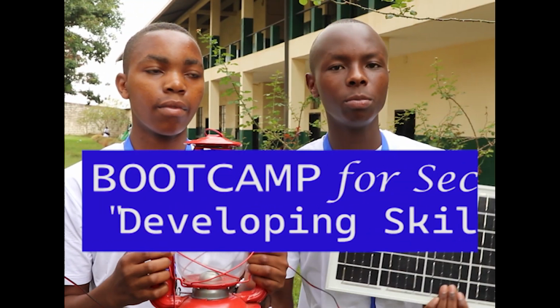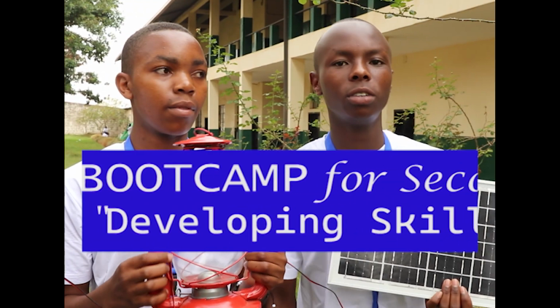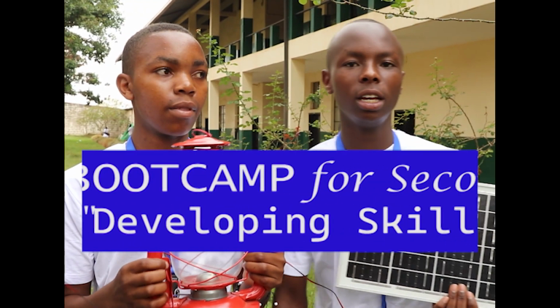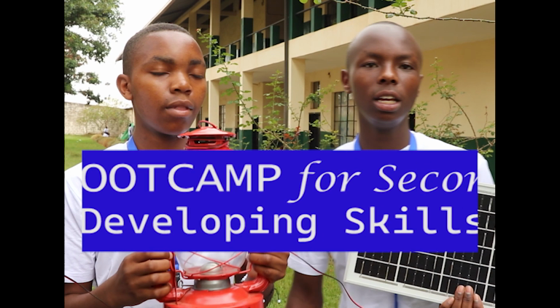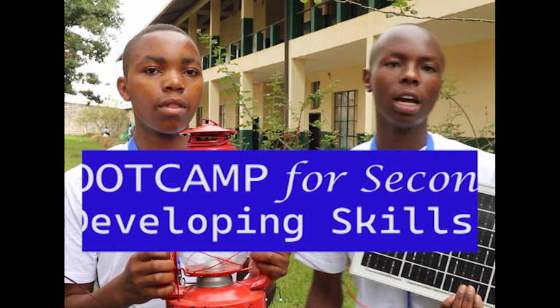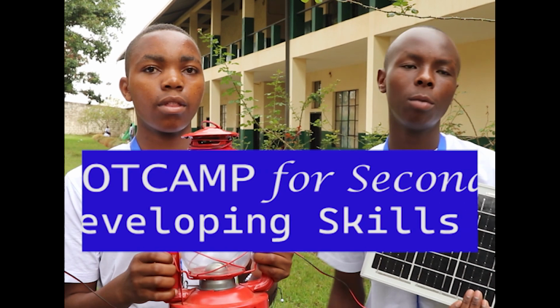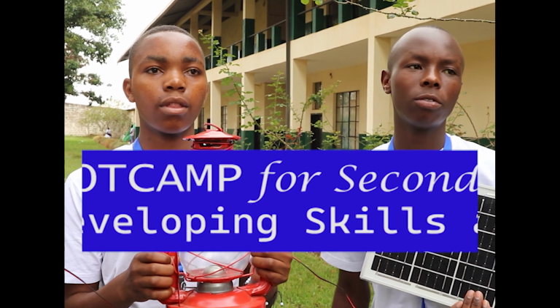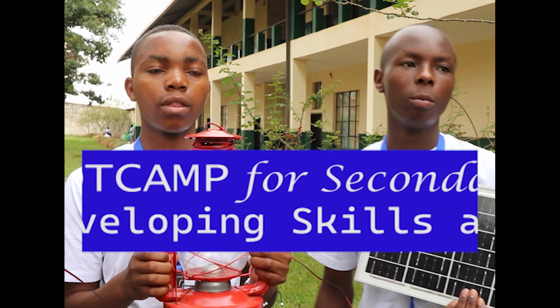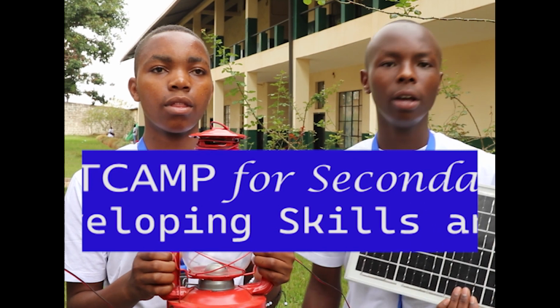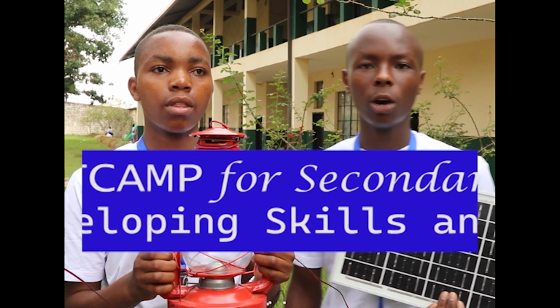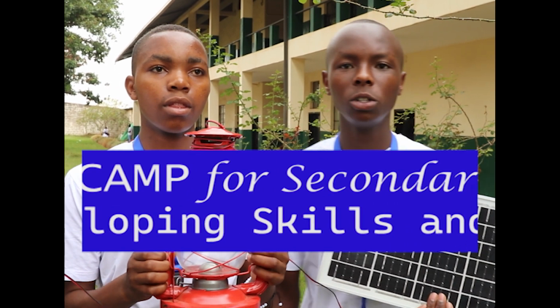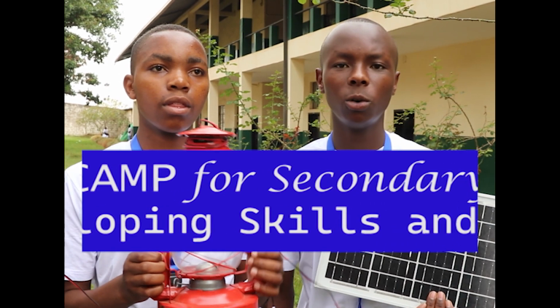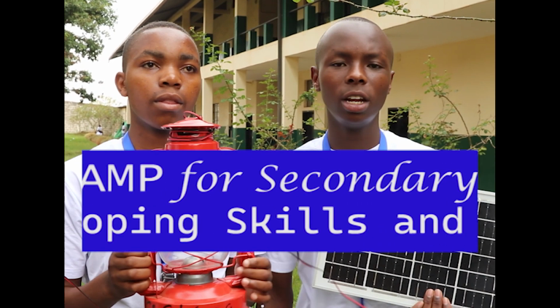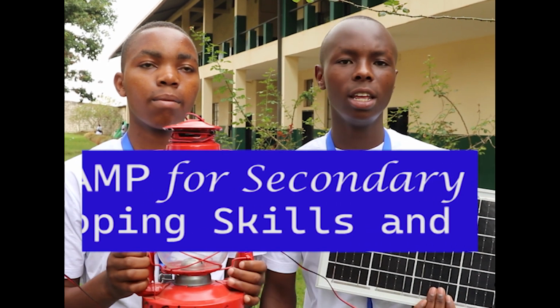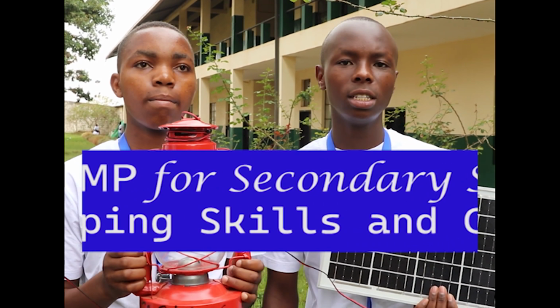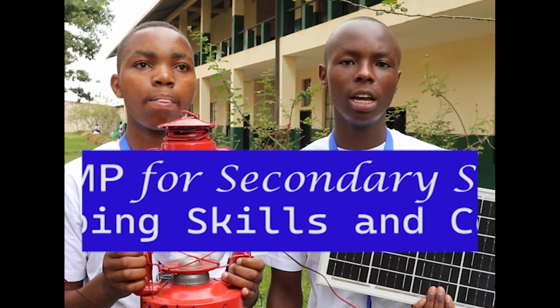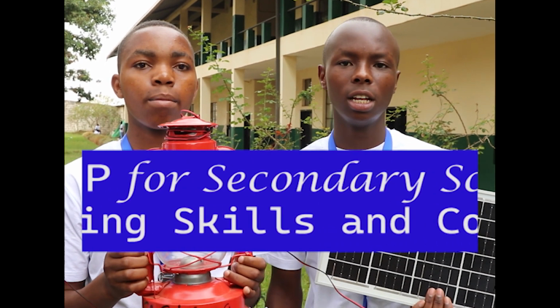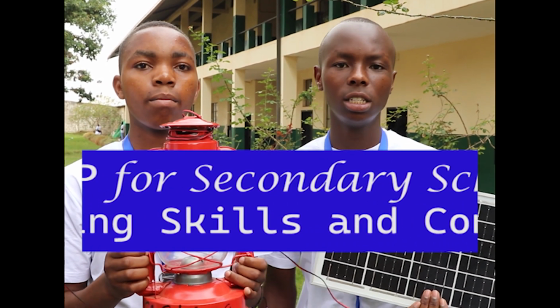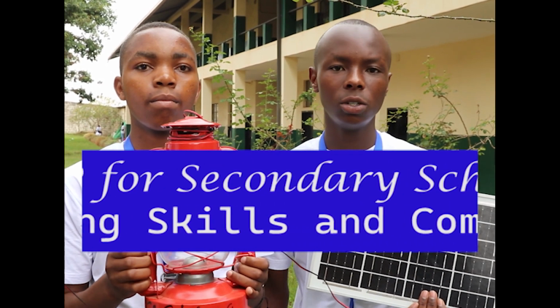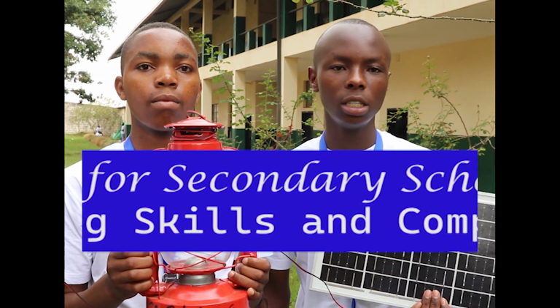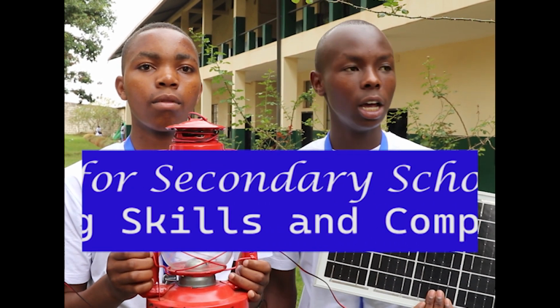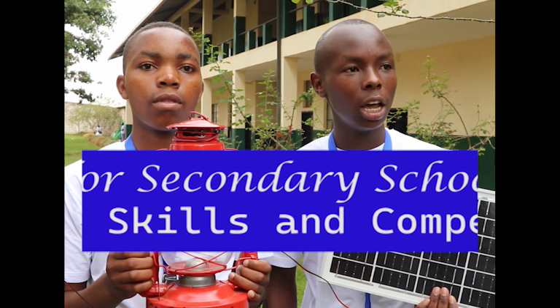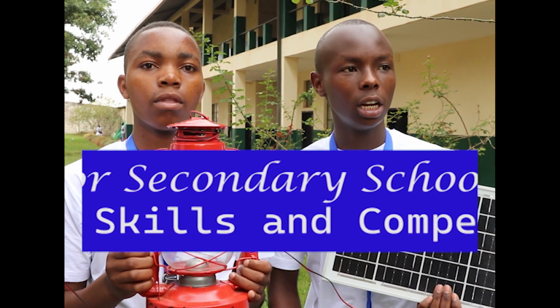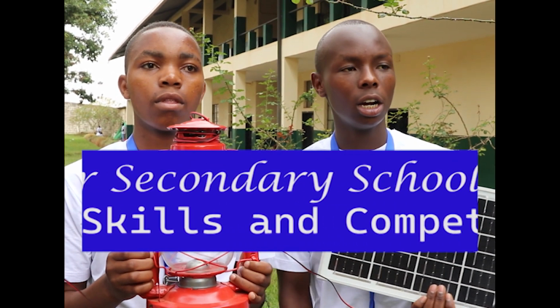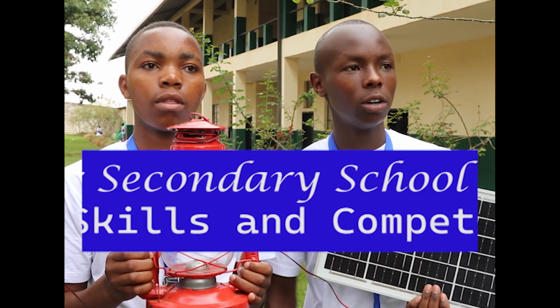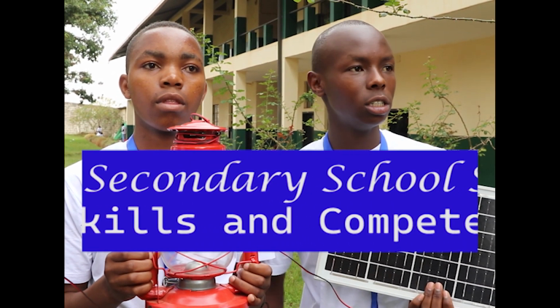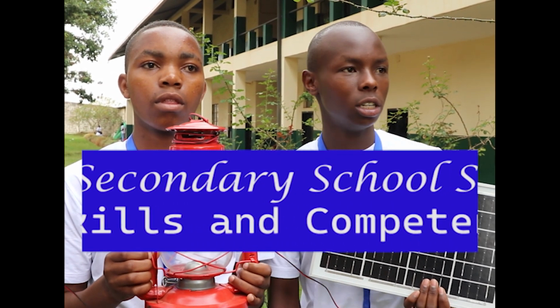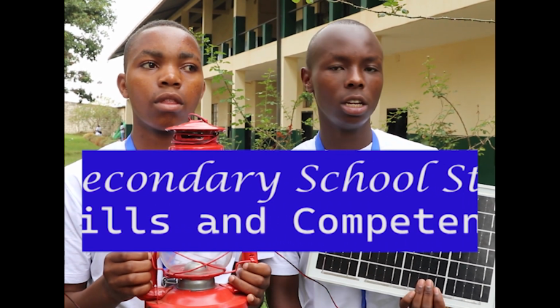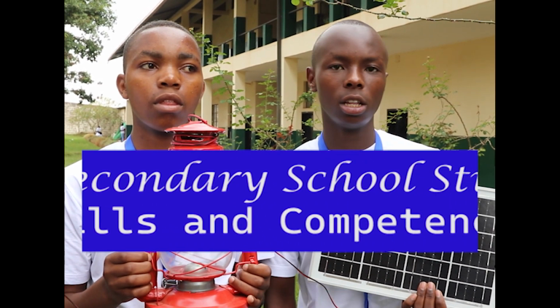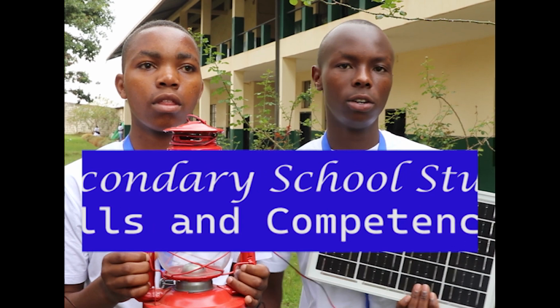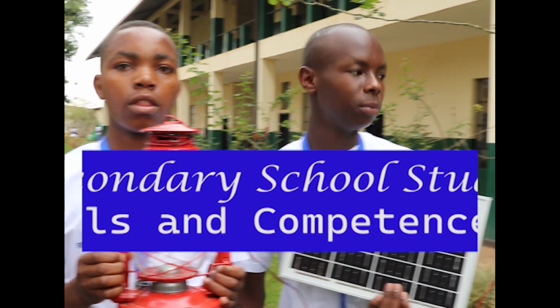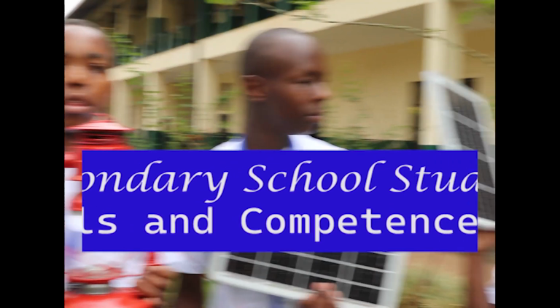My name is Mubunyeeli. I am from Korsigondae Nyanza in Nyagoteo District, and I am currently in Senior 3.